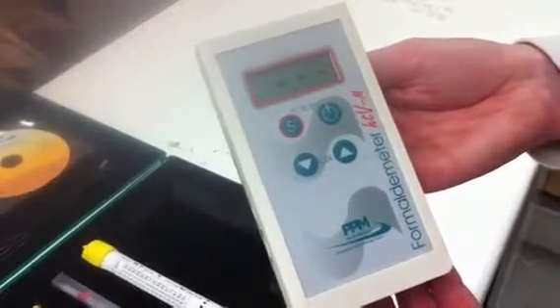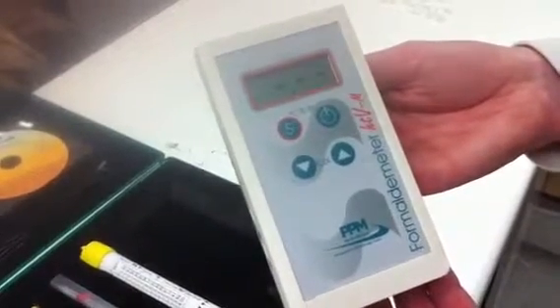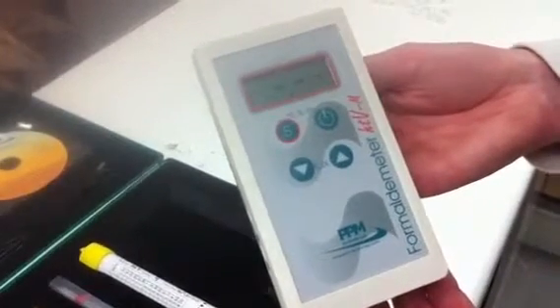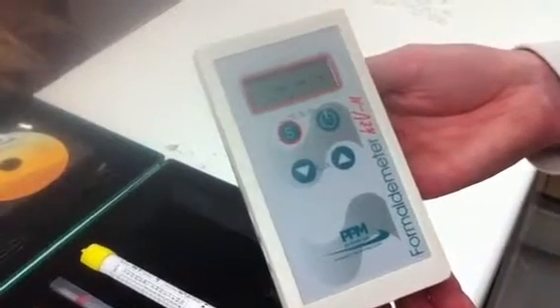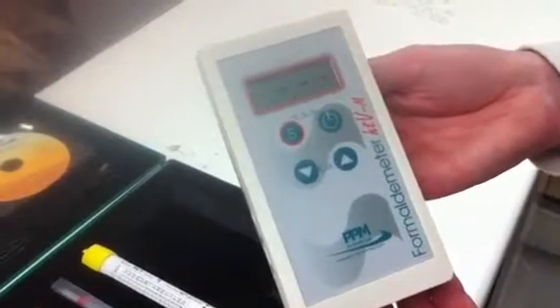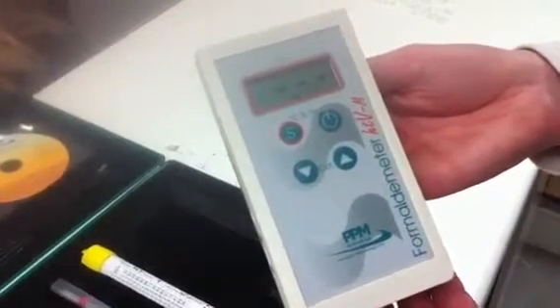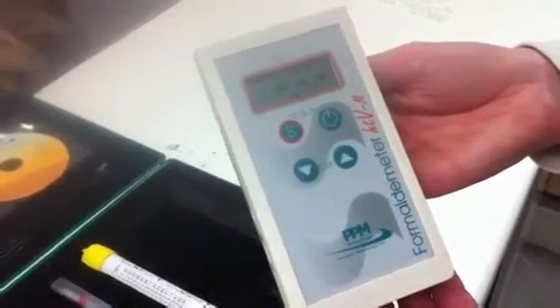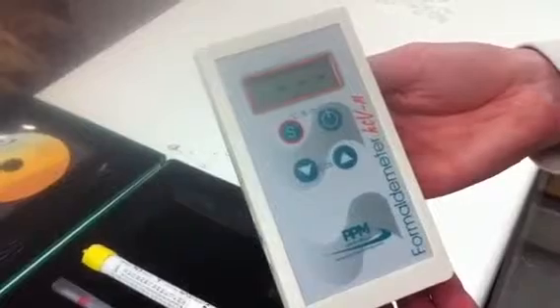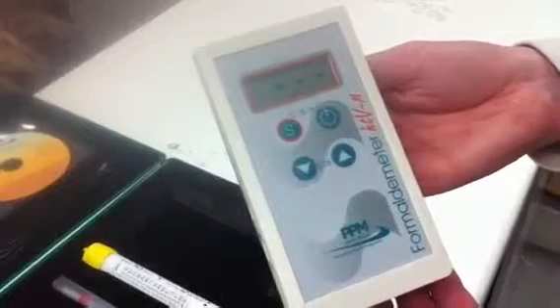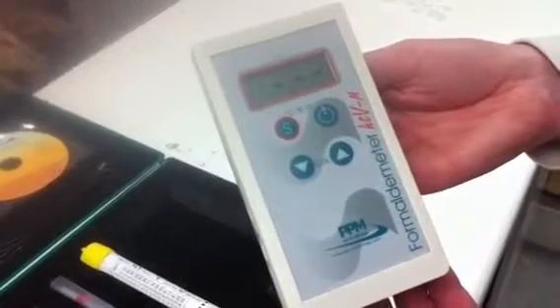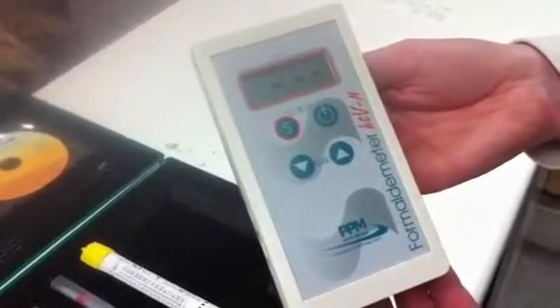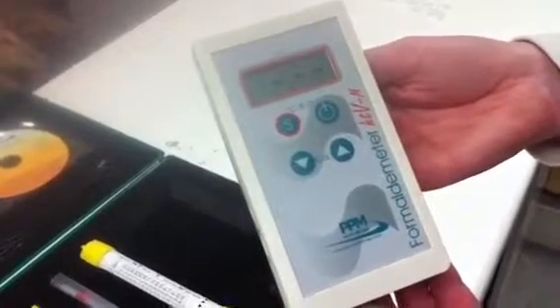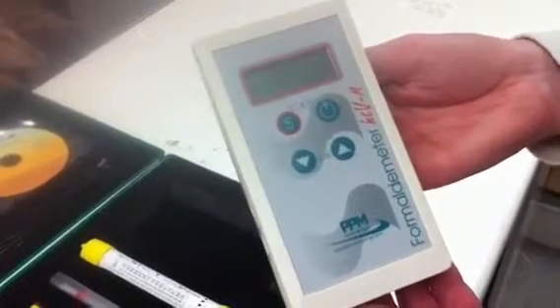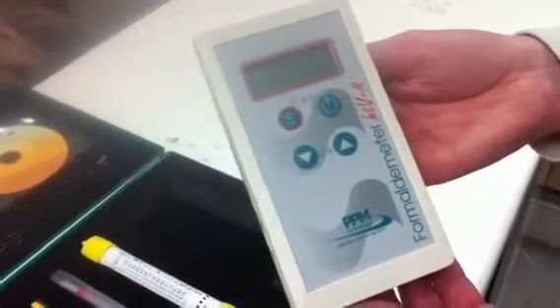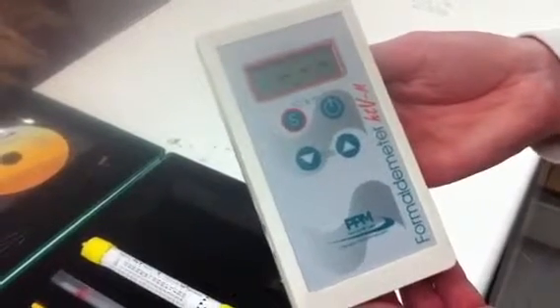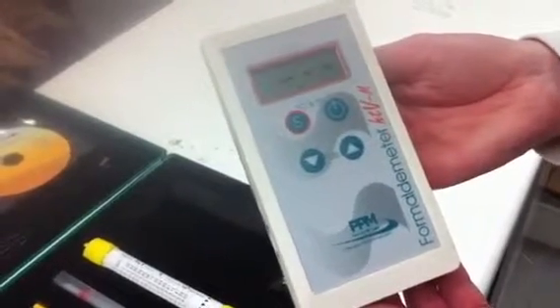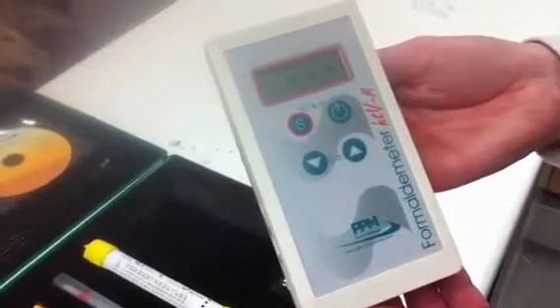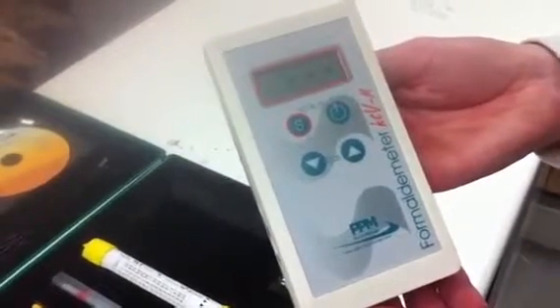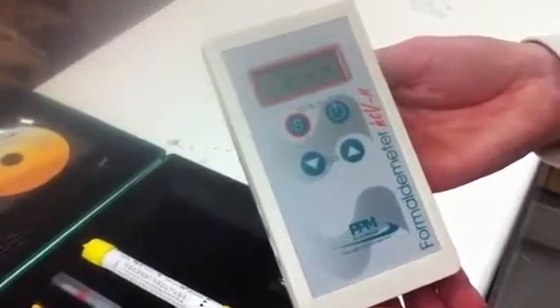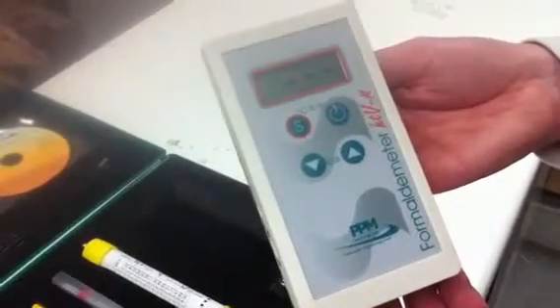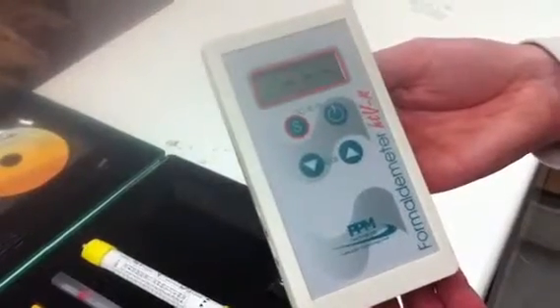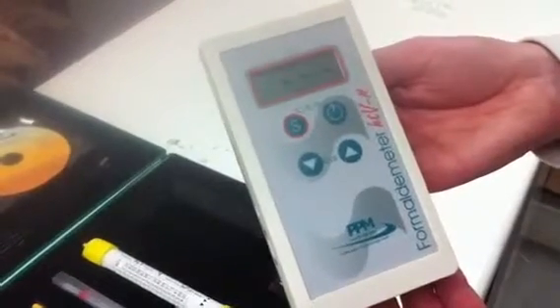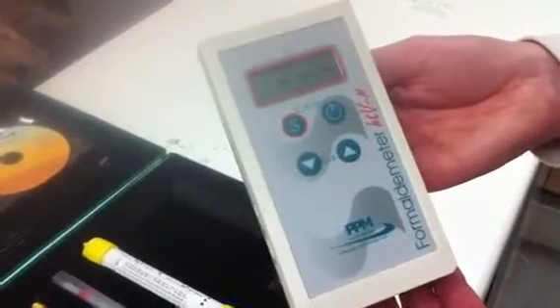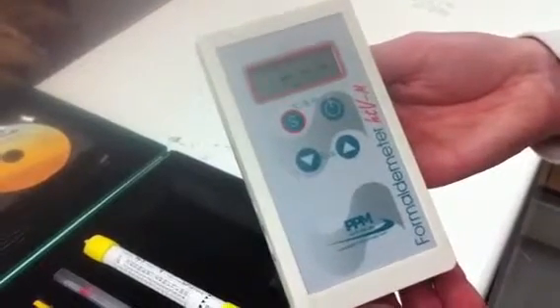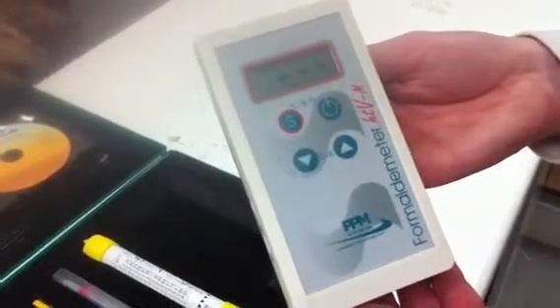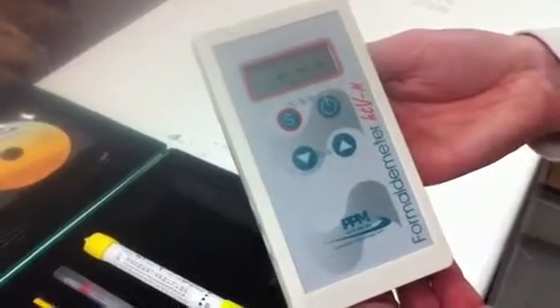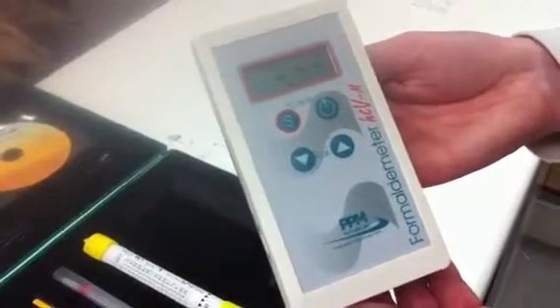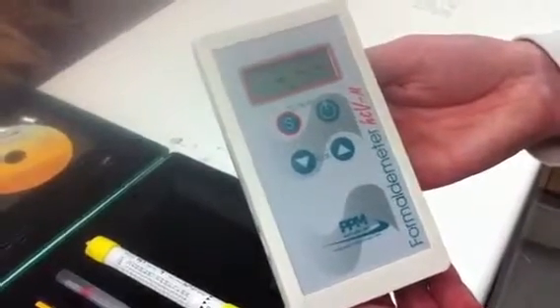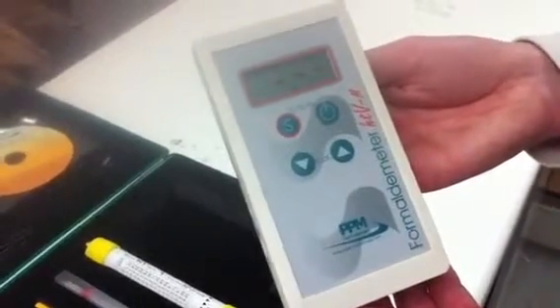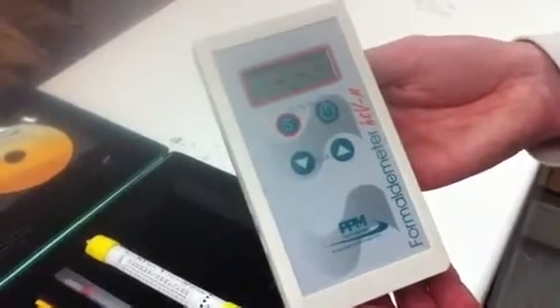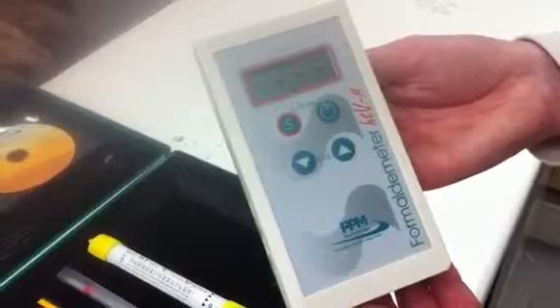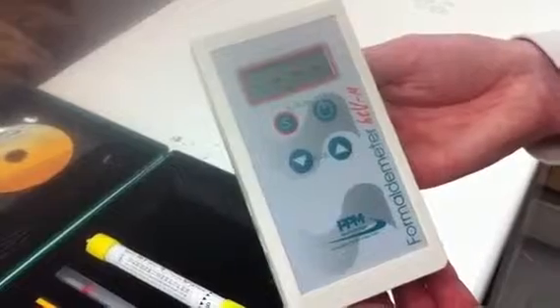The formaldehyde concentration will appear on display in about 60 seconds.